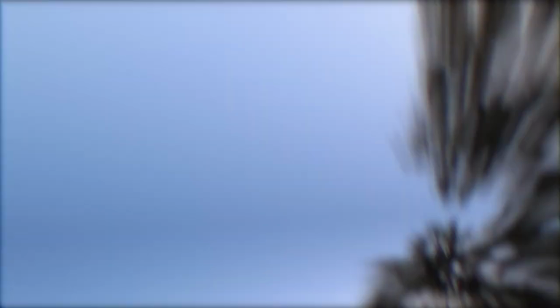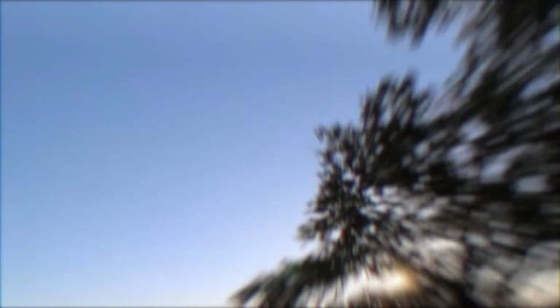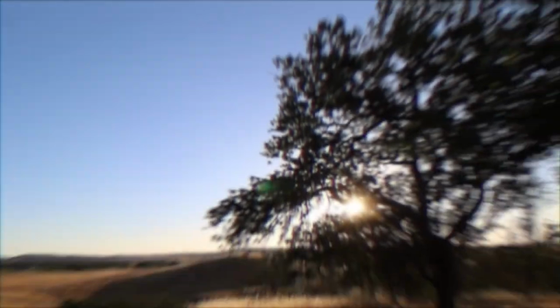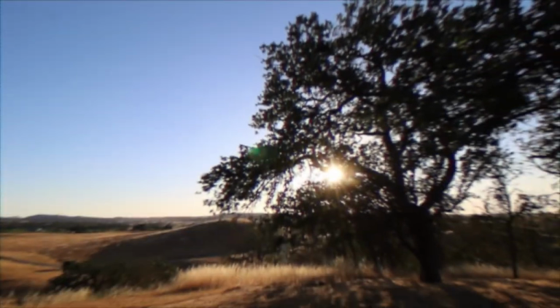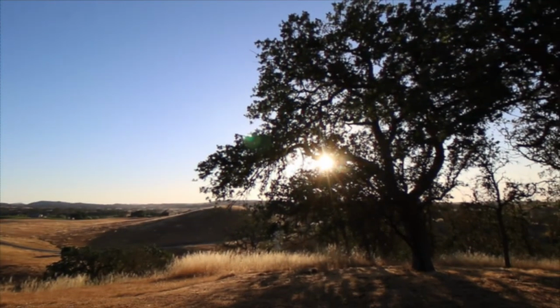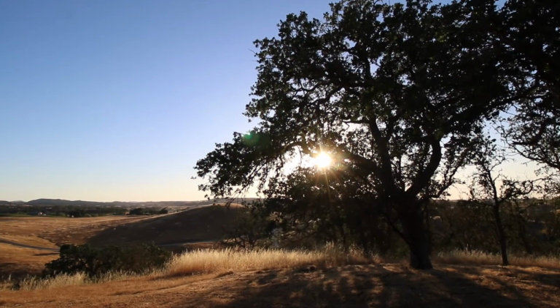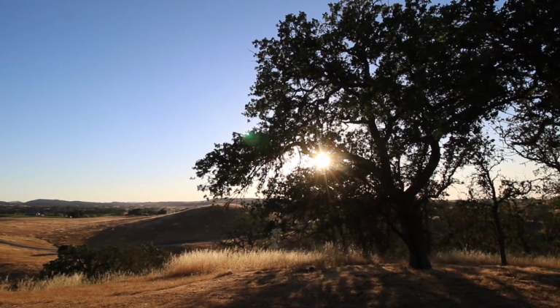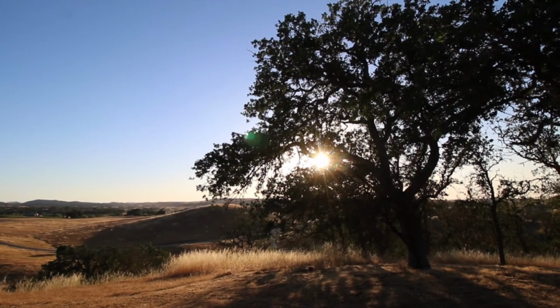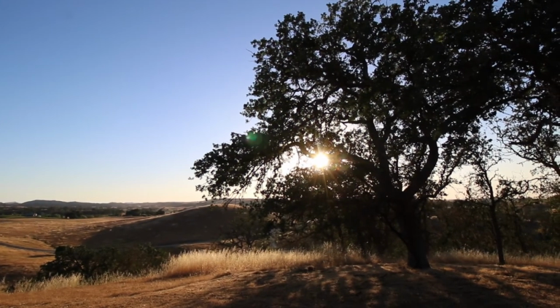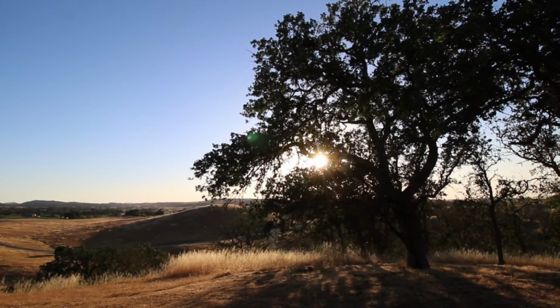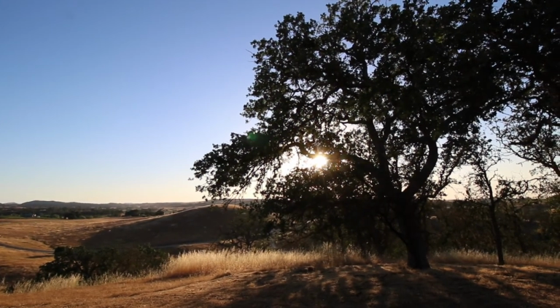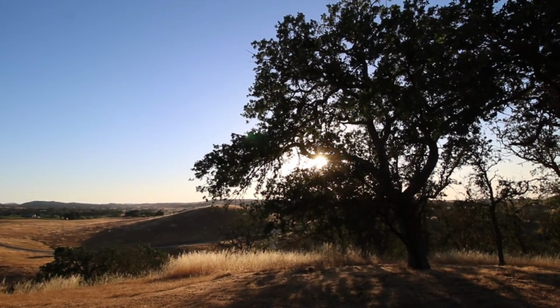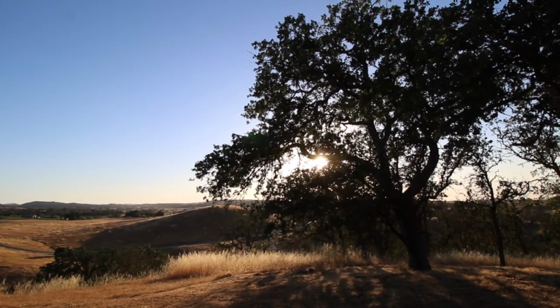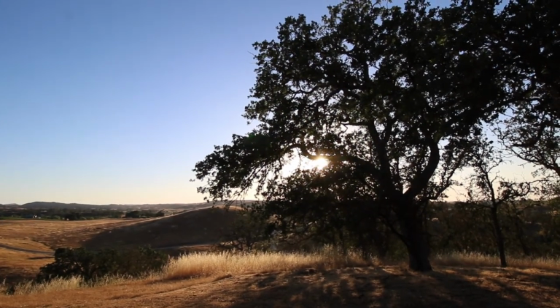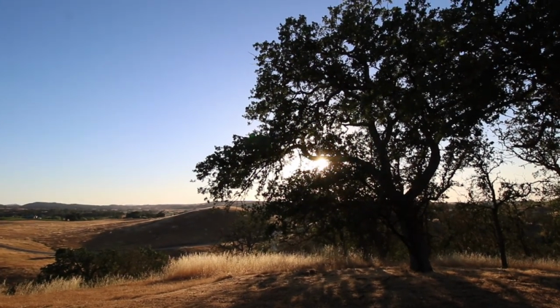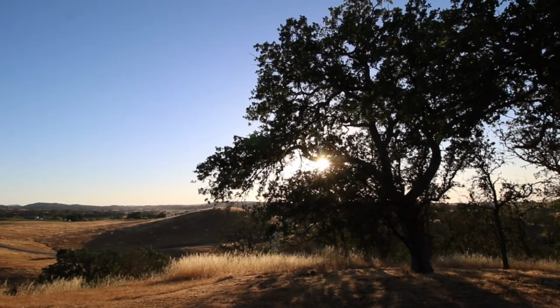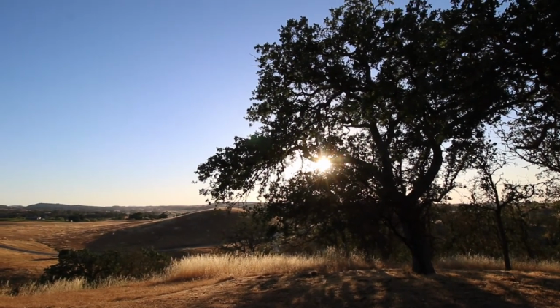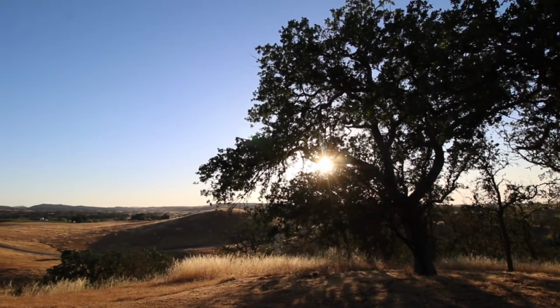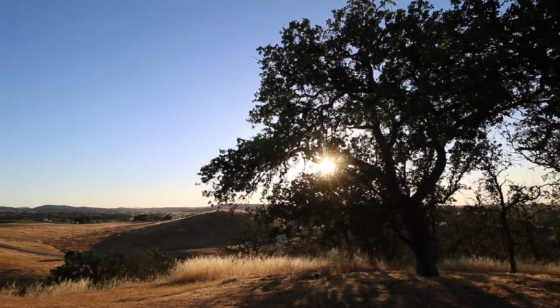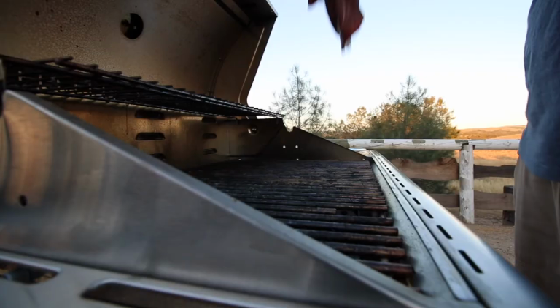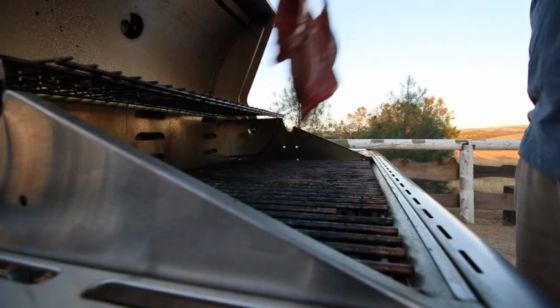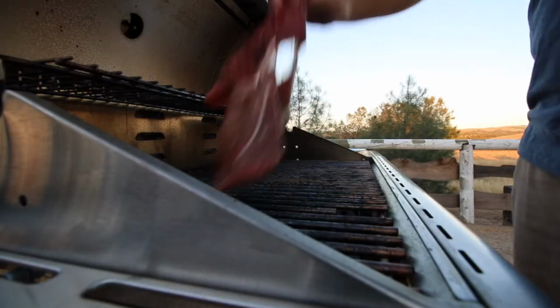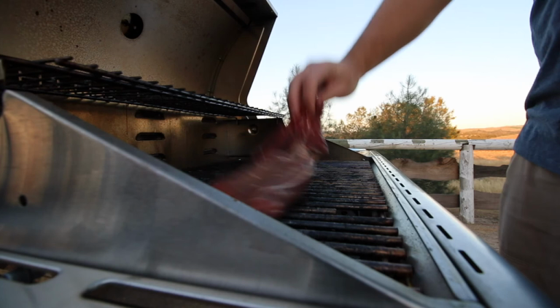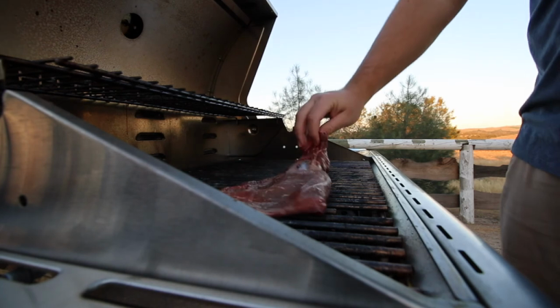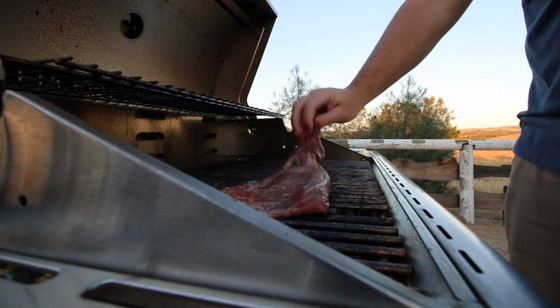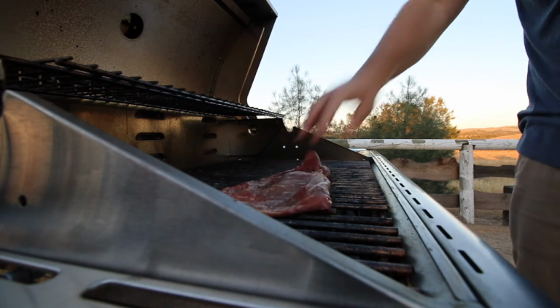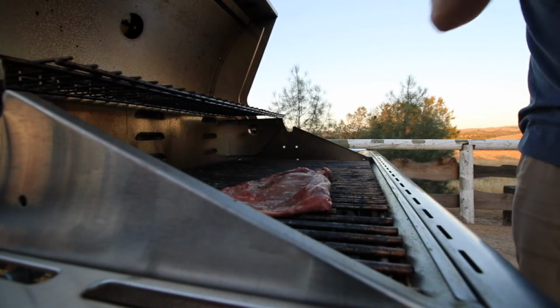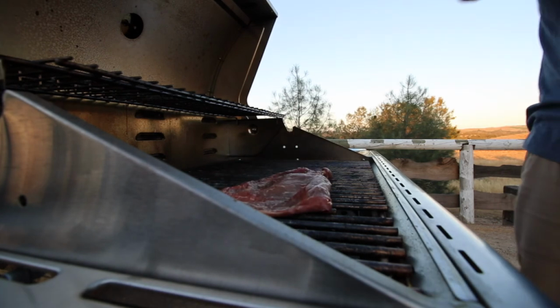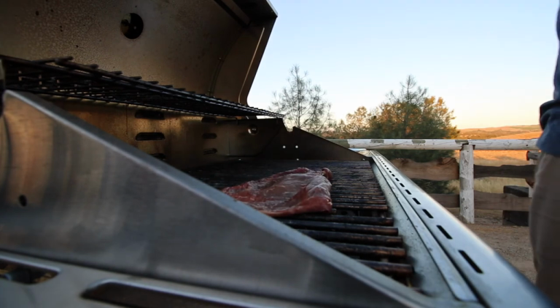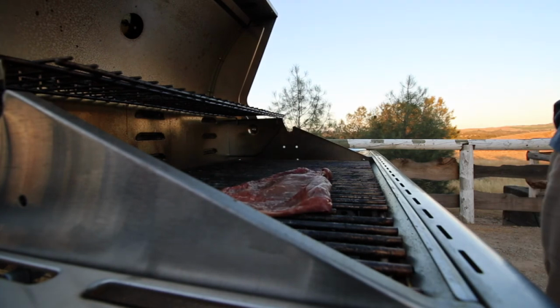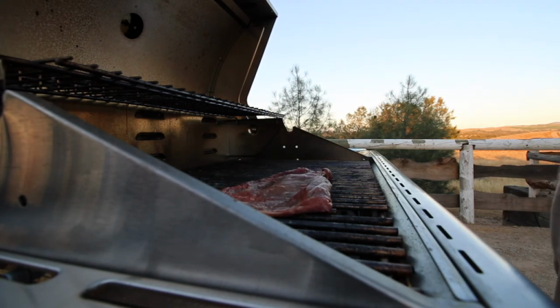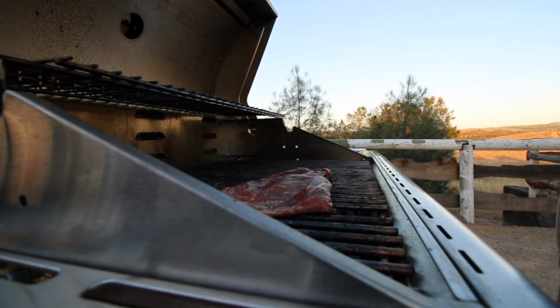It was also an amazing area for sunsets, and we ate our dinner watching the sunset each night.